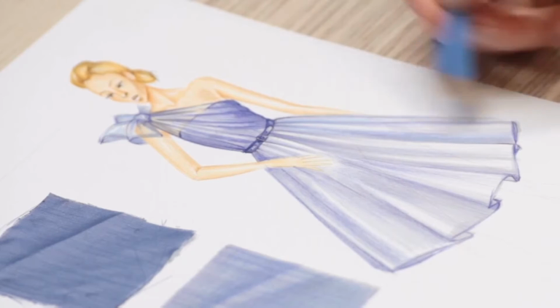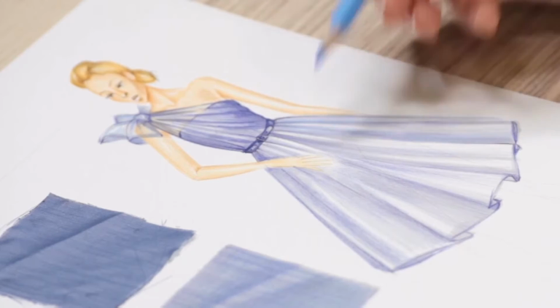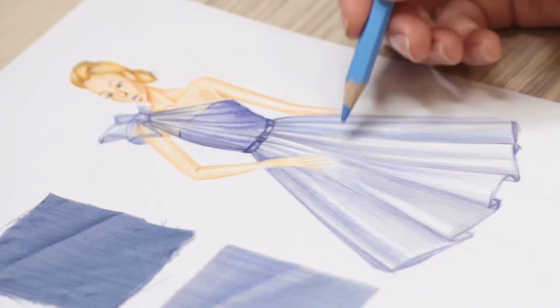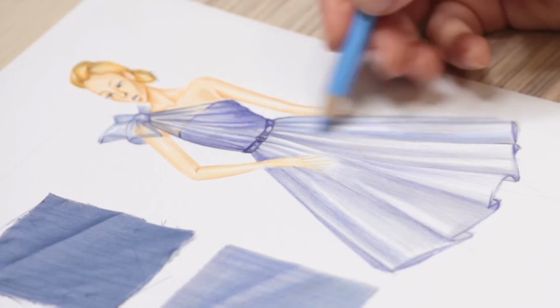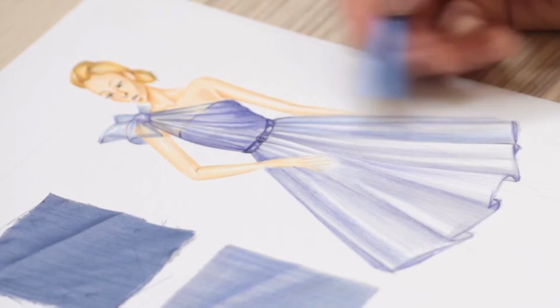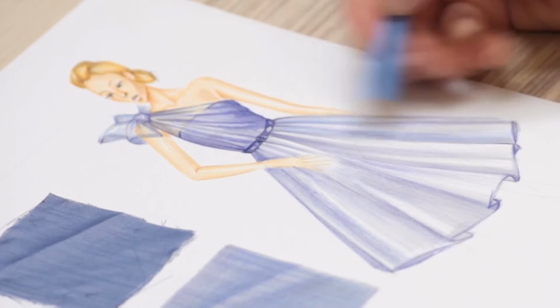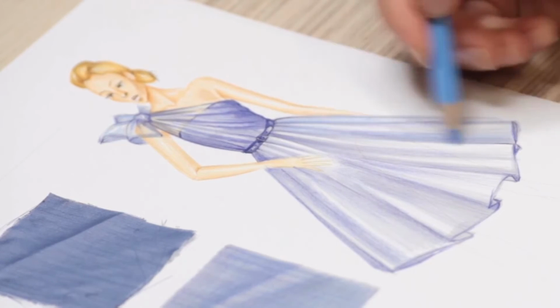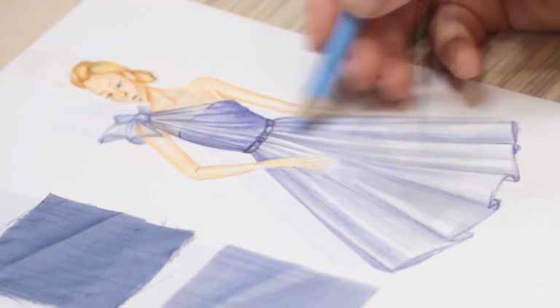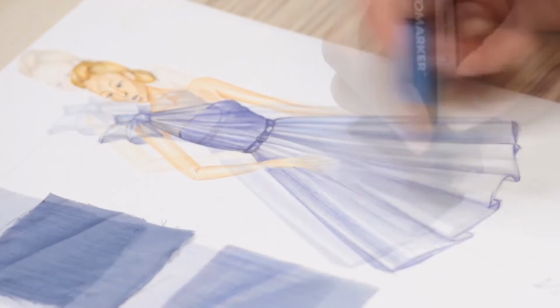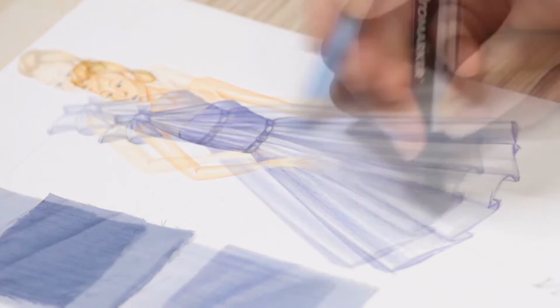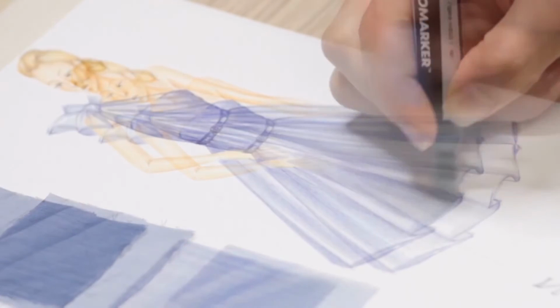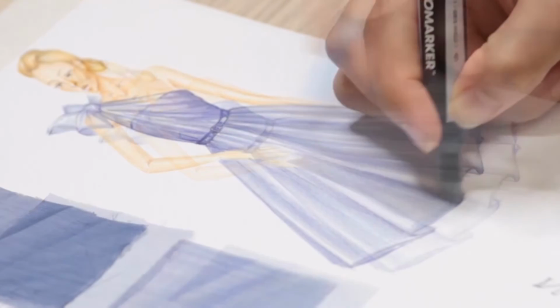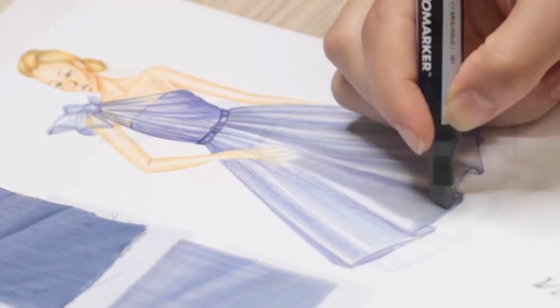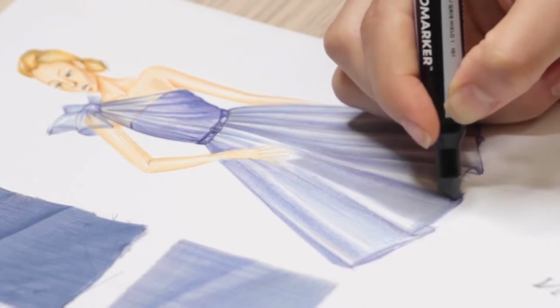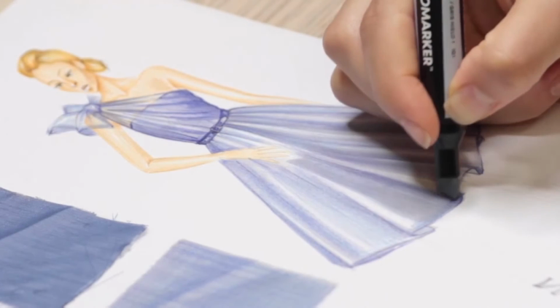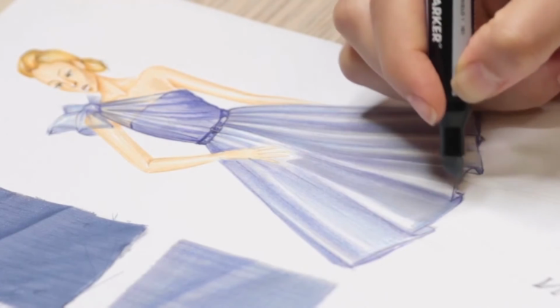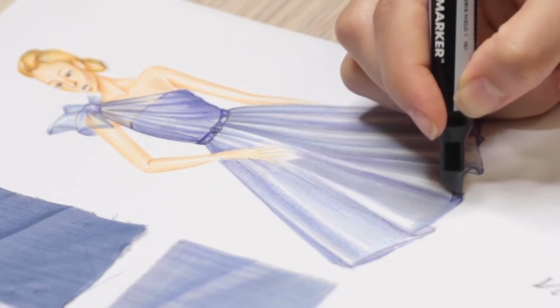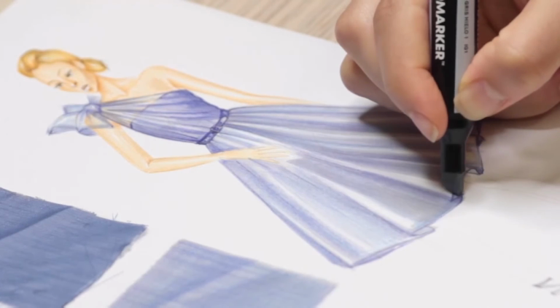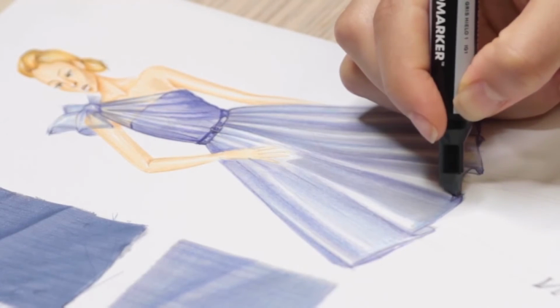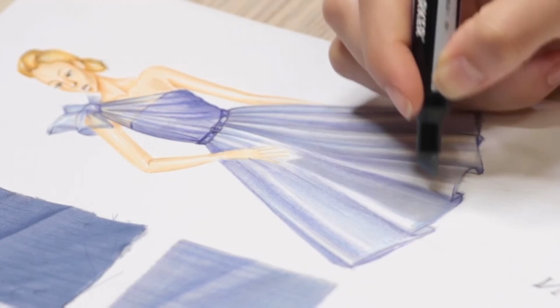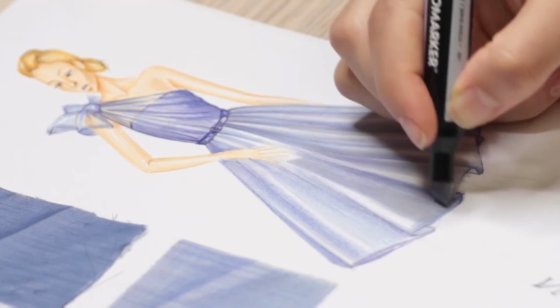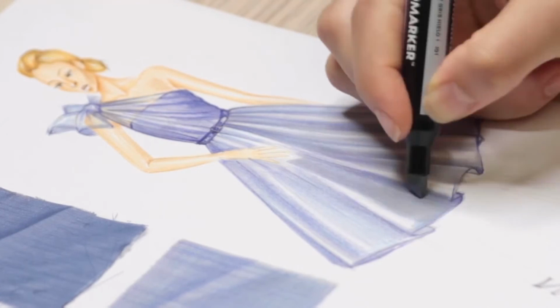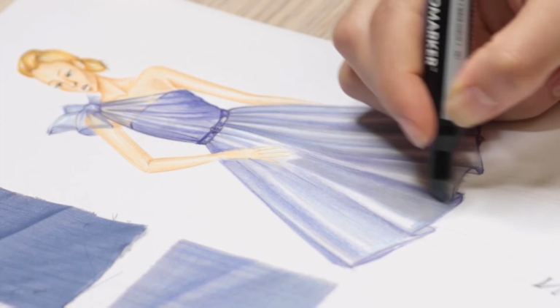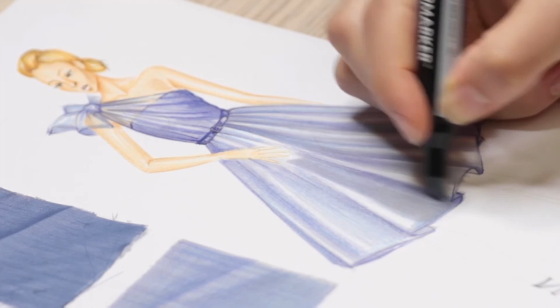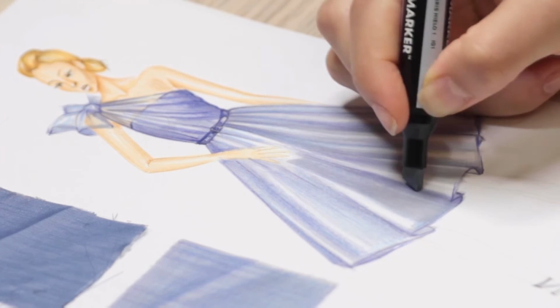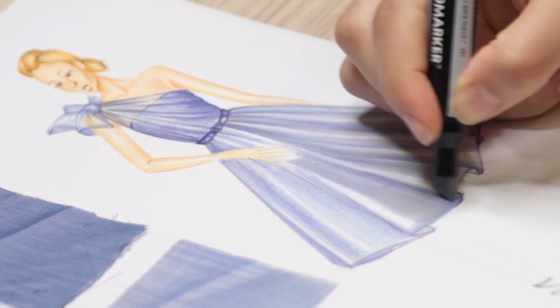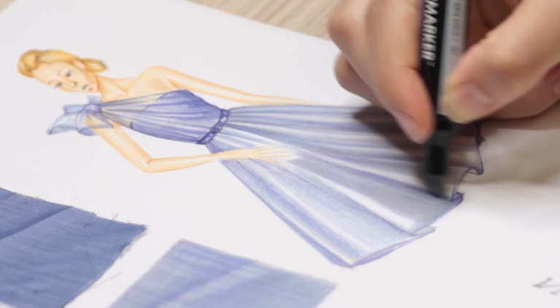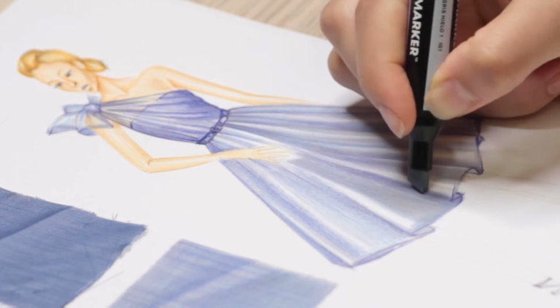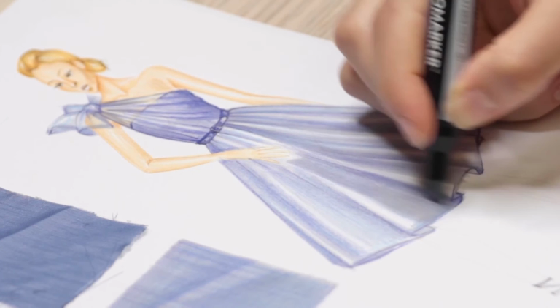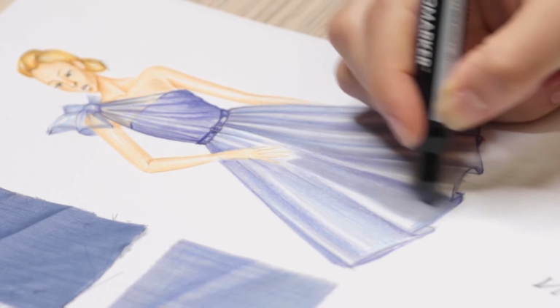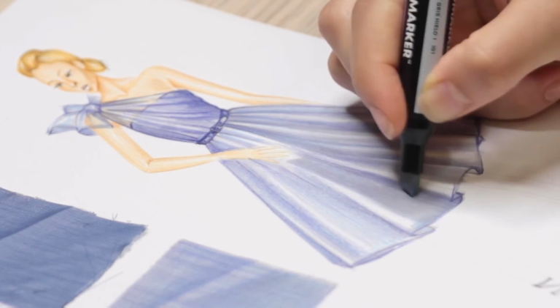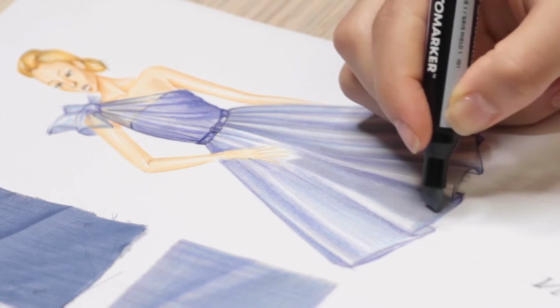Now let's make the chiffon fabric drawing and then move on to the chiffon dress design.